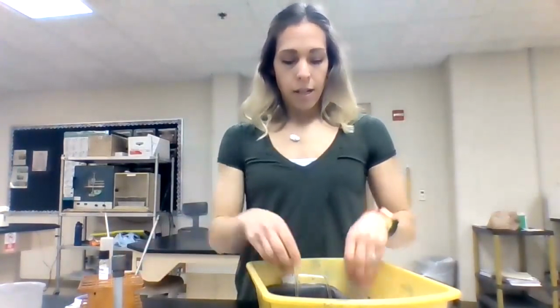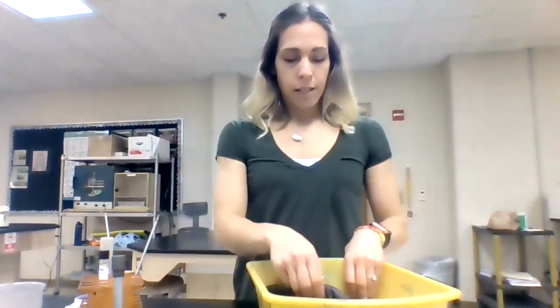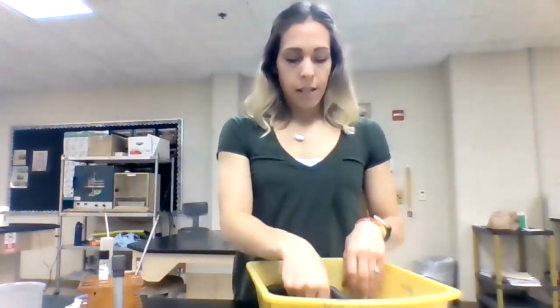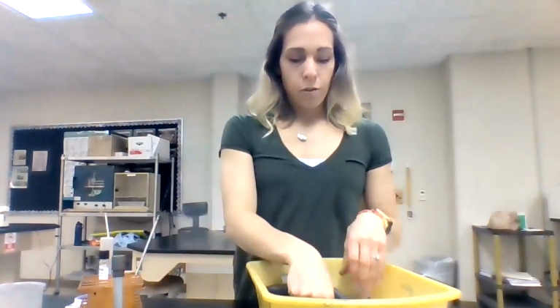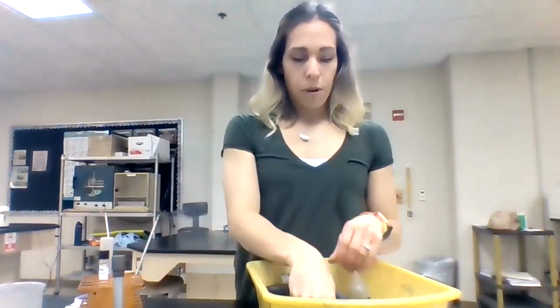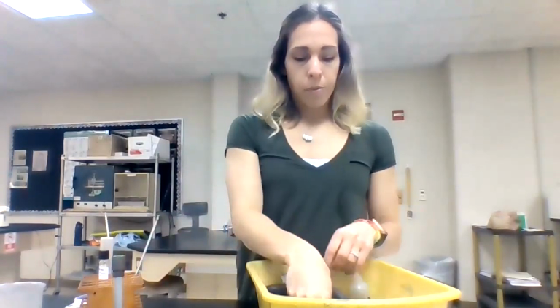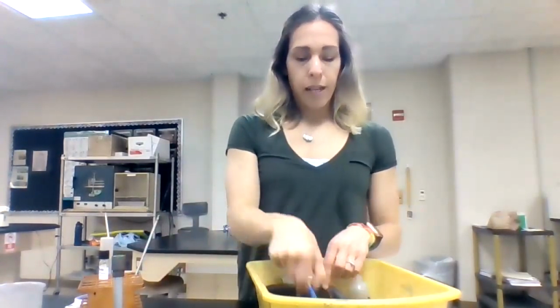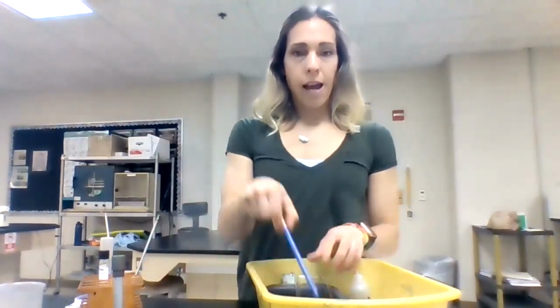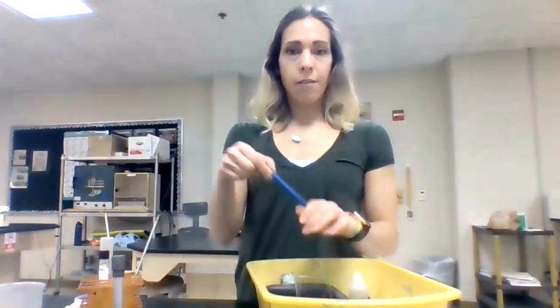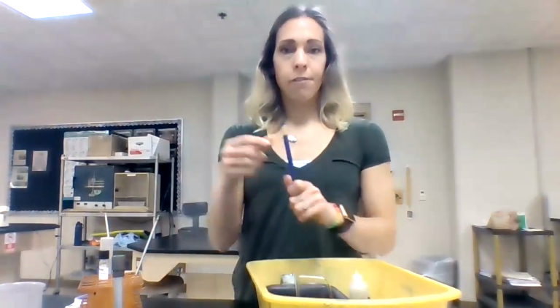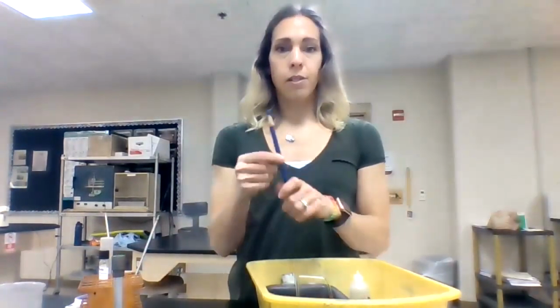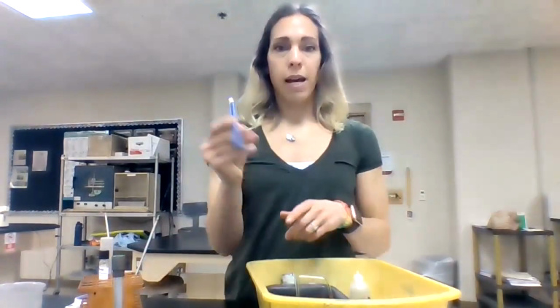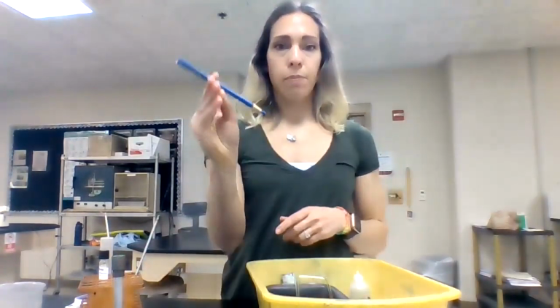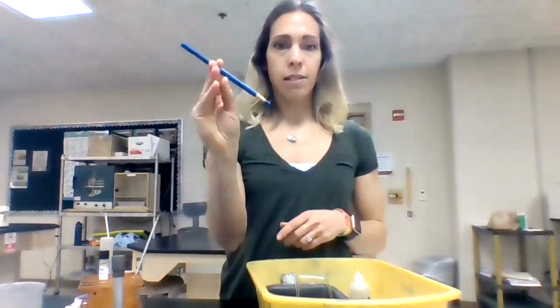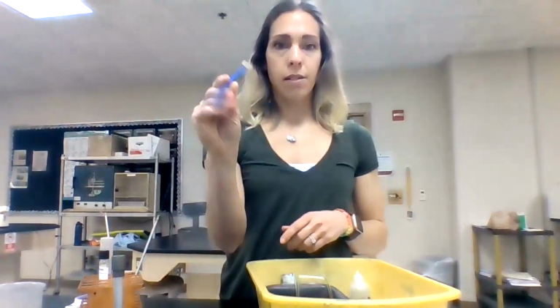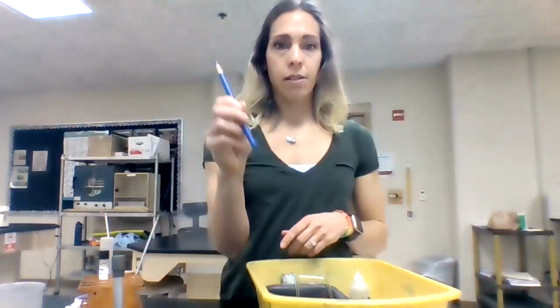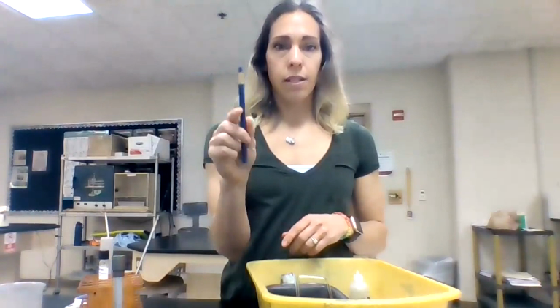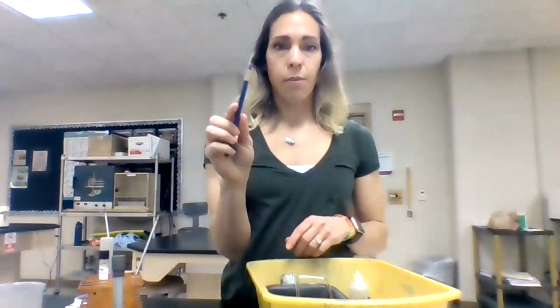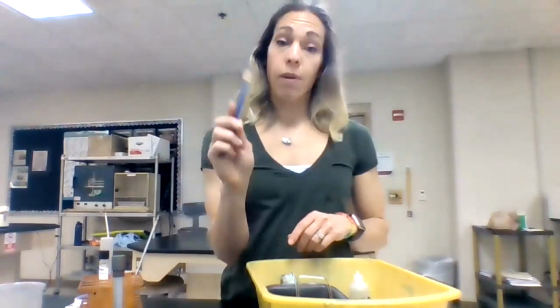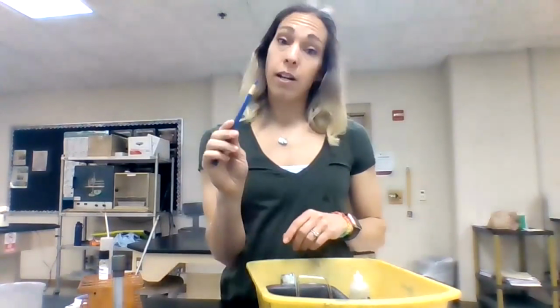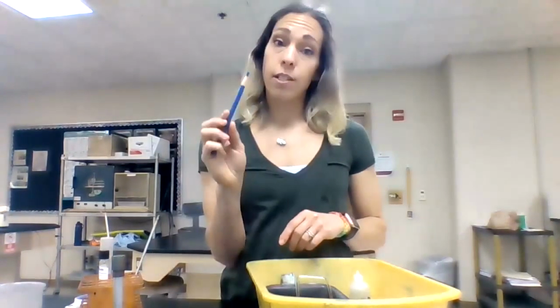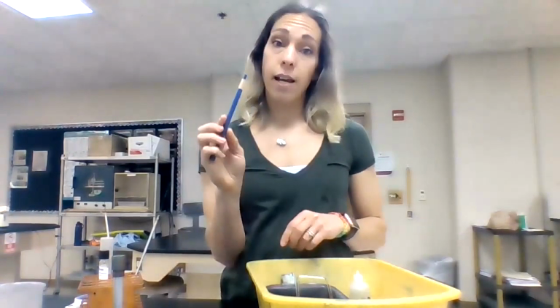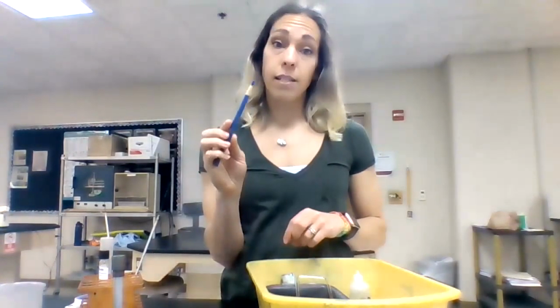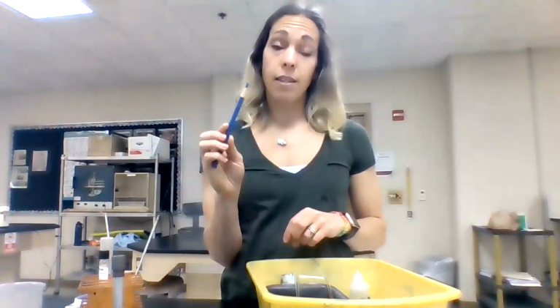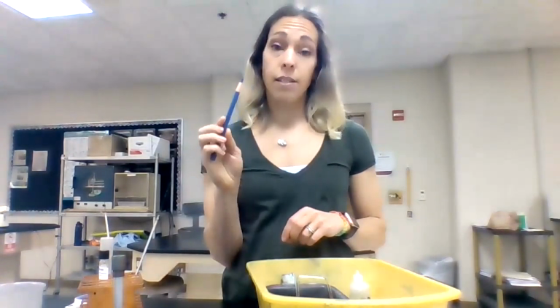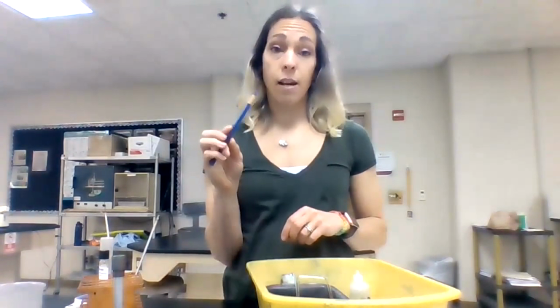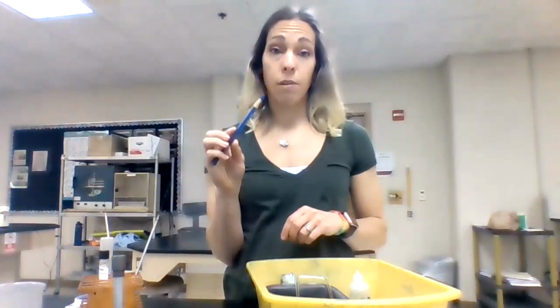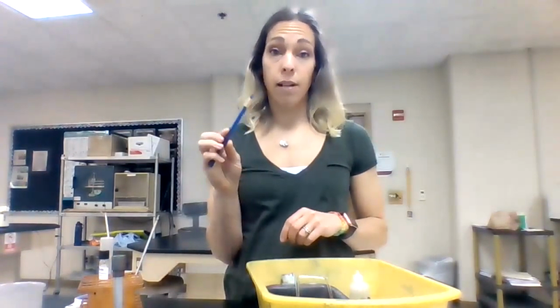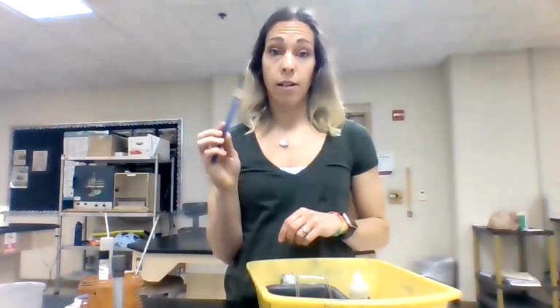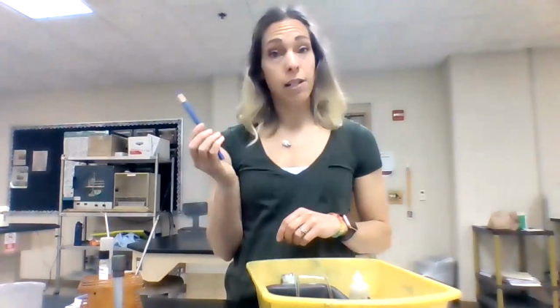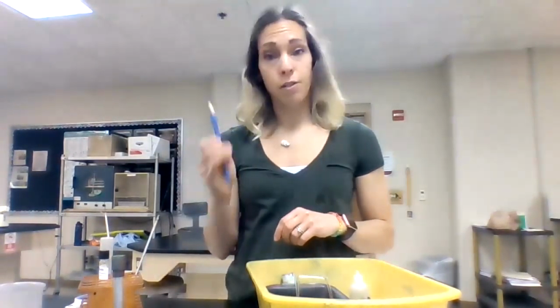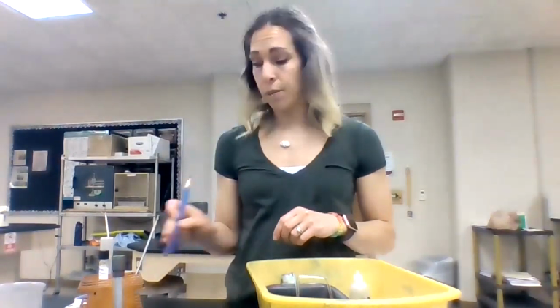Next thing you probably have is a wax pencil. This is how we write on our slides and this is how we write on our test tubes.